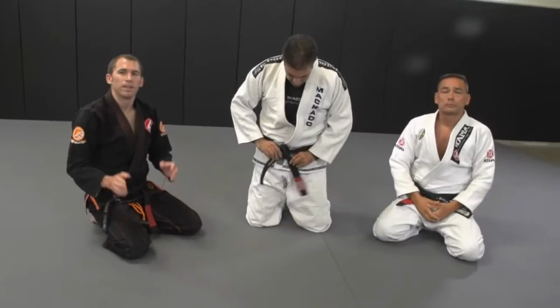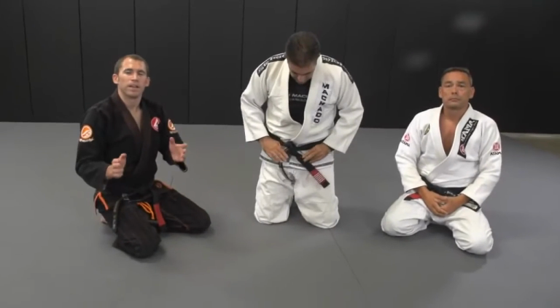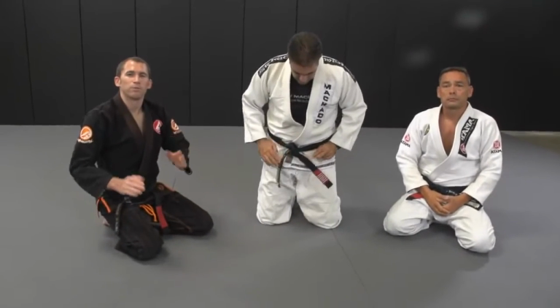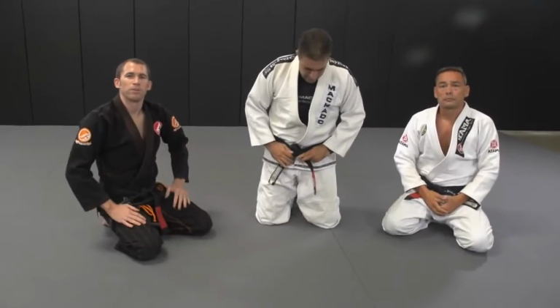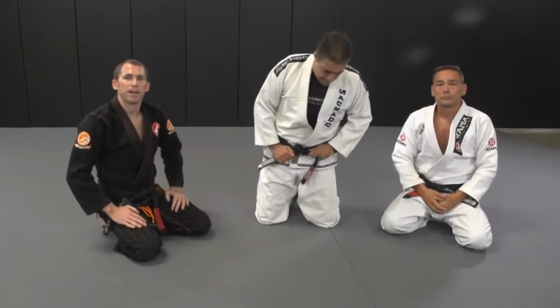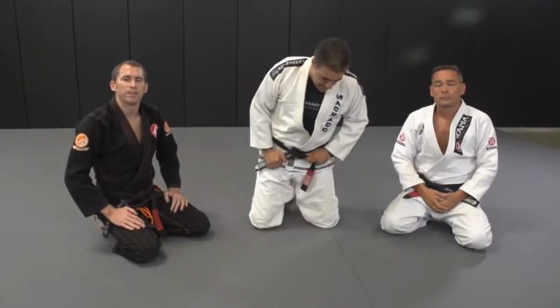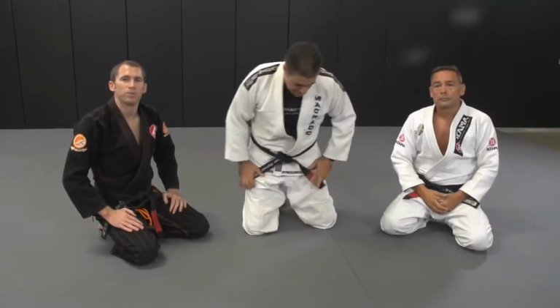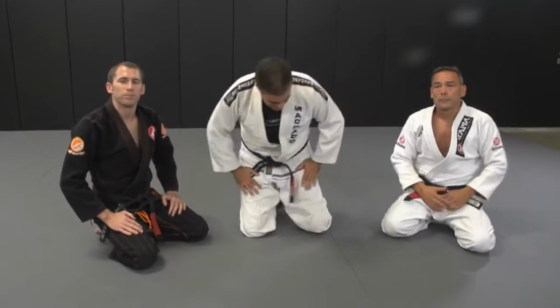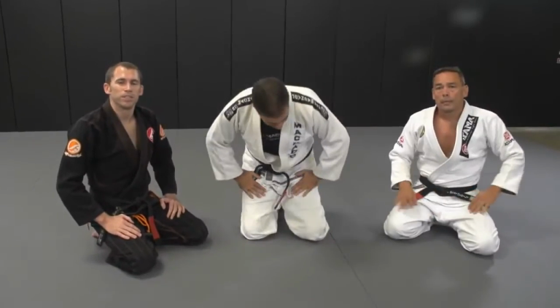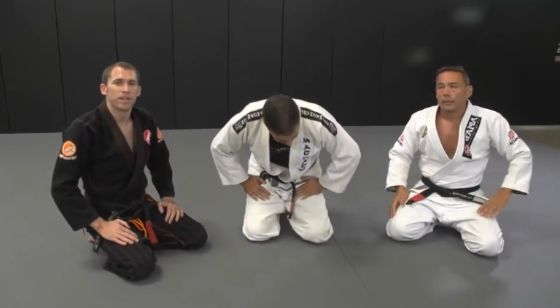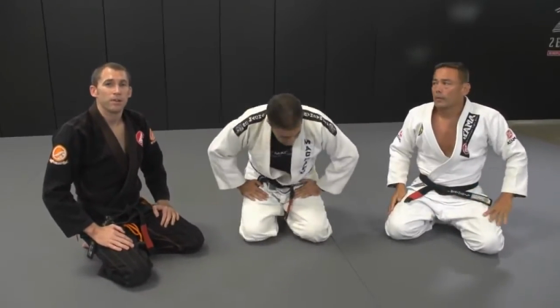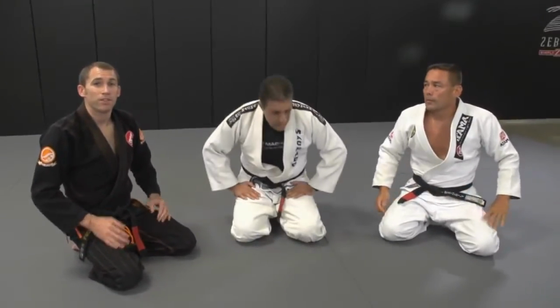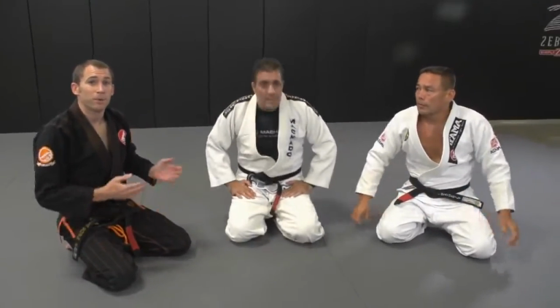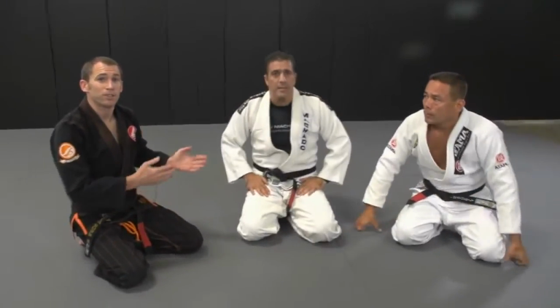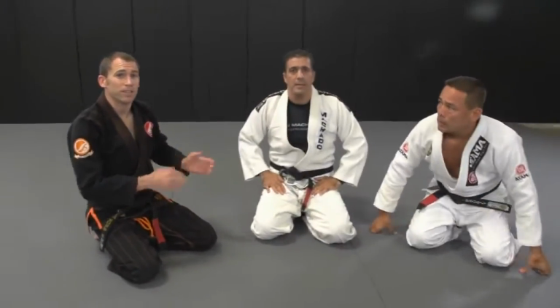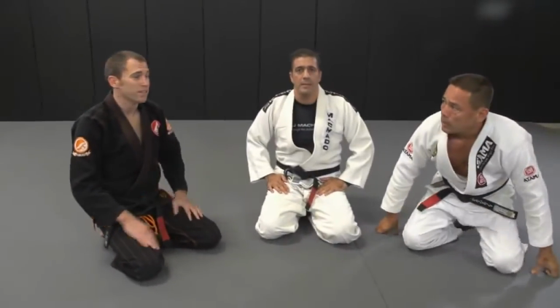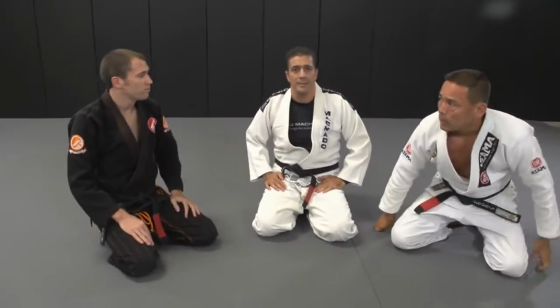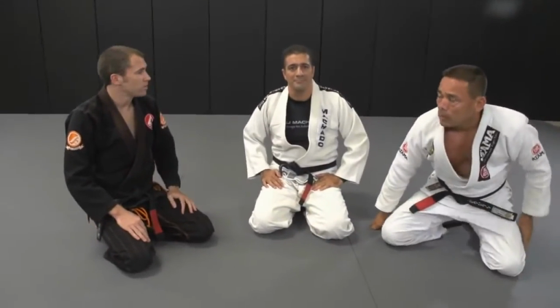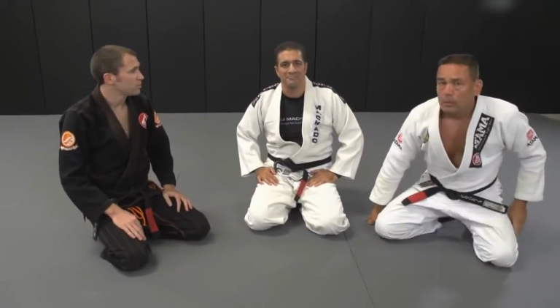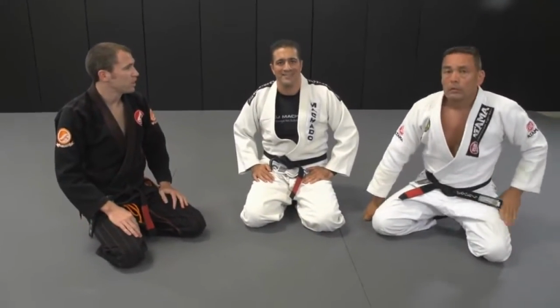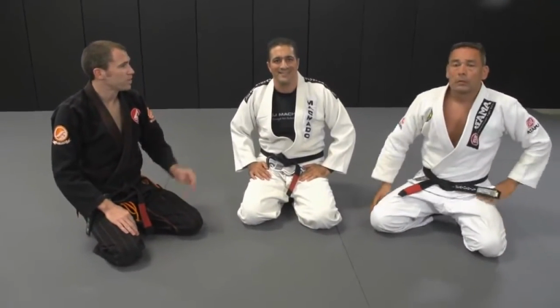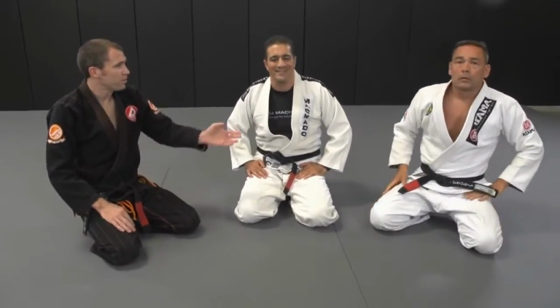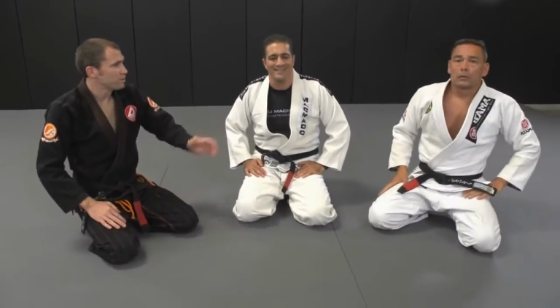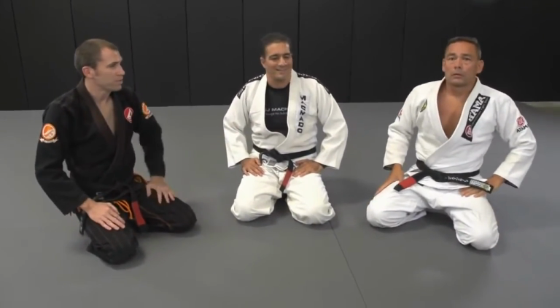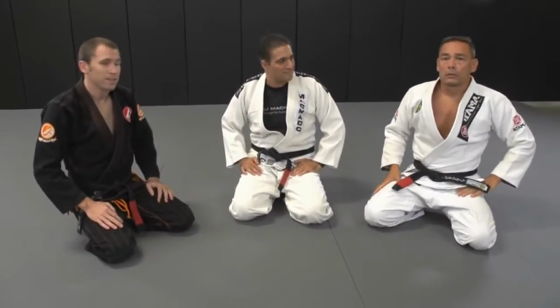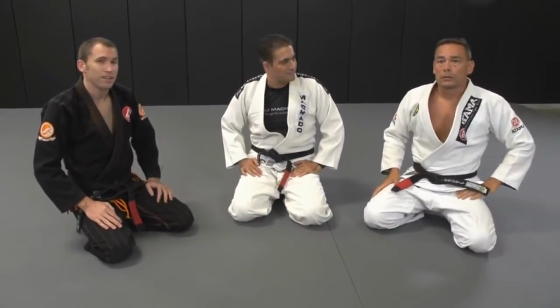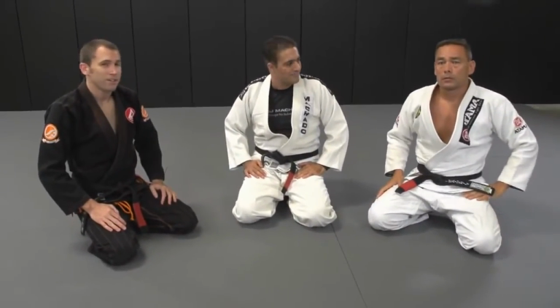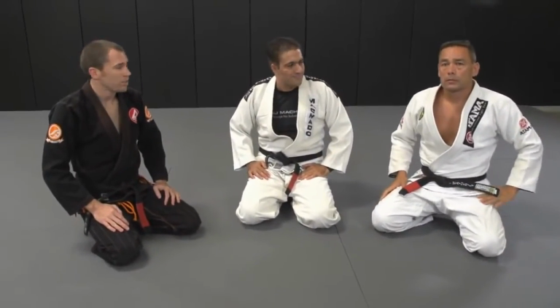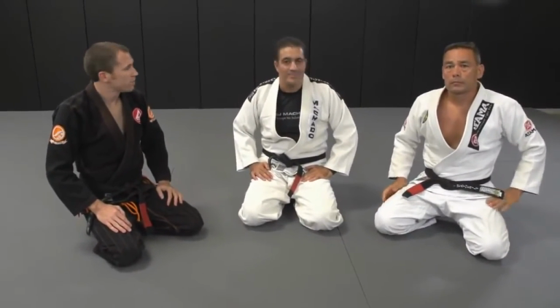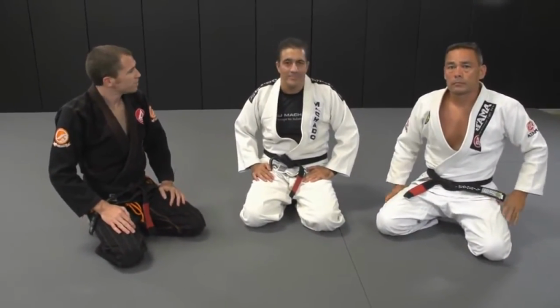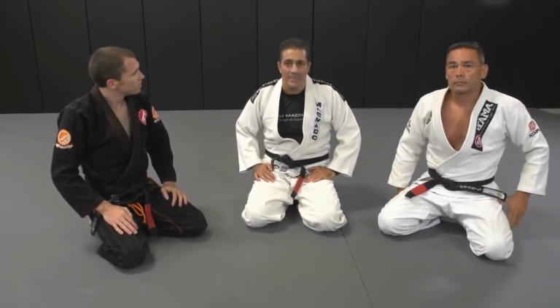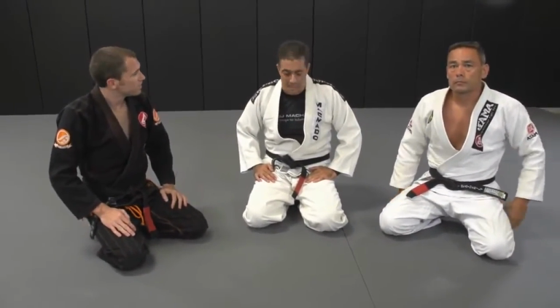Hey guys, welcome back to This Week in BJJ. We have a special guest, Roger Machado and his partner Tony here. Roger, what are you going to show today?